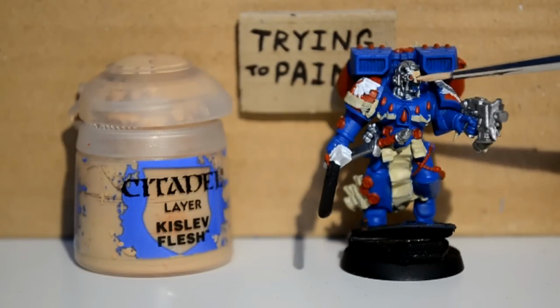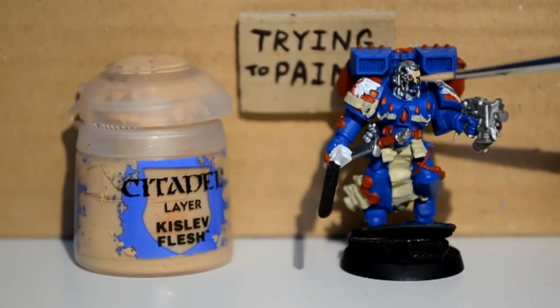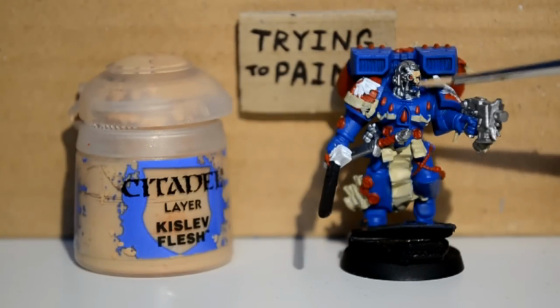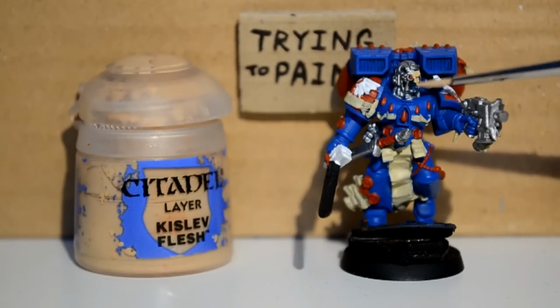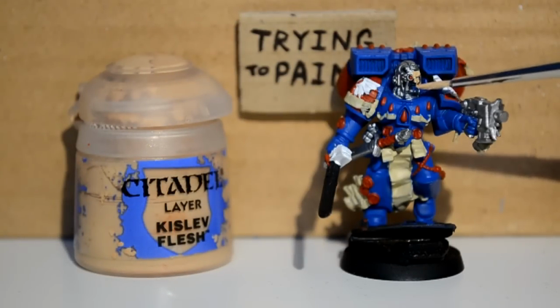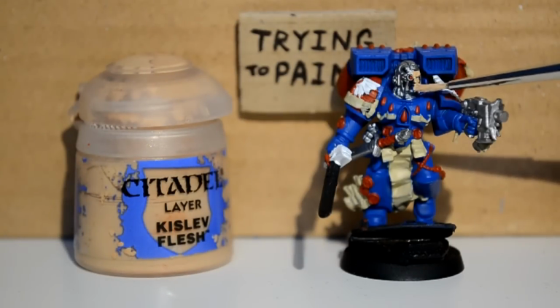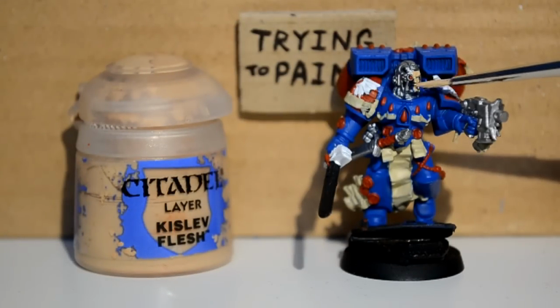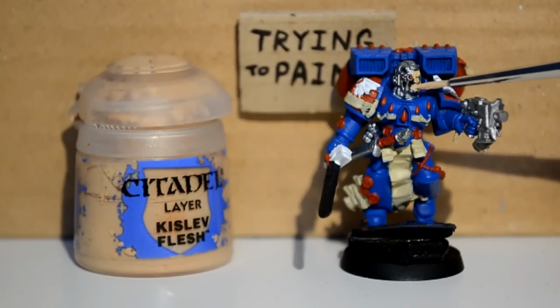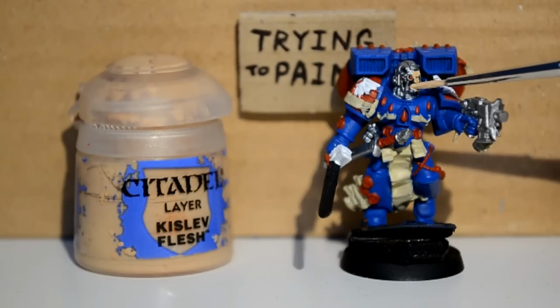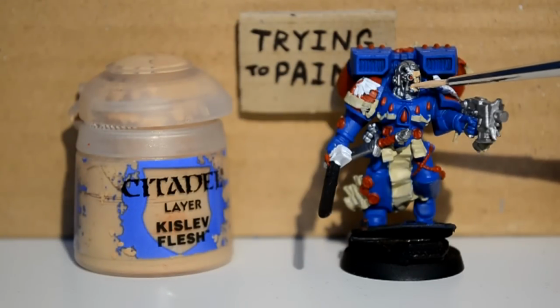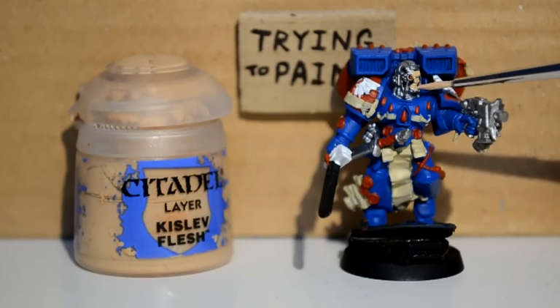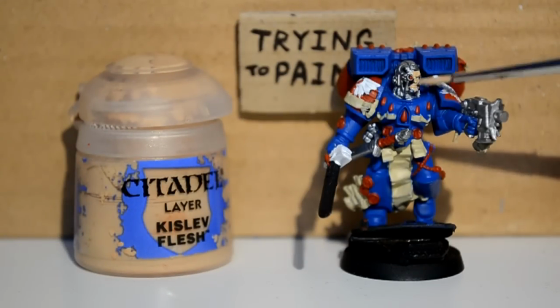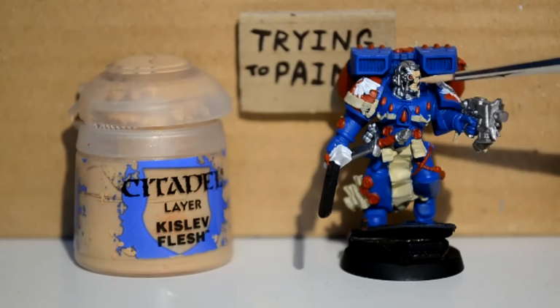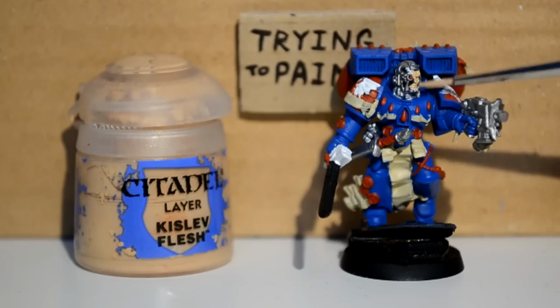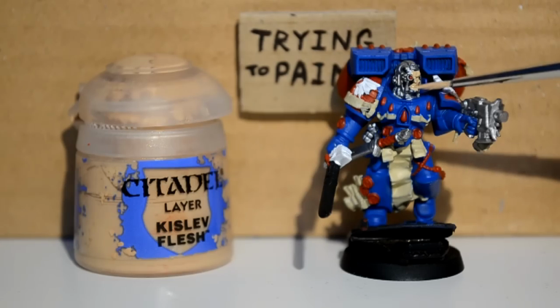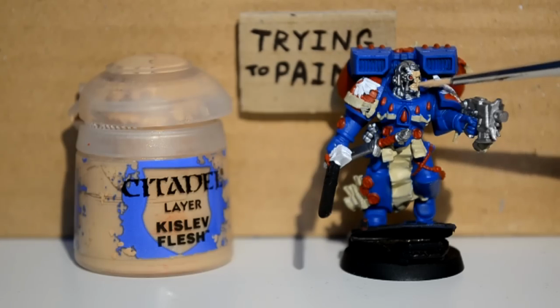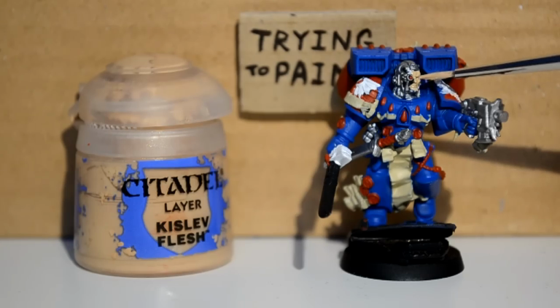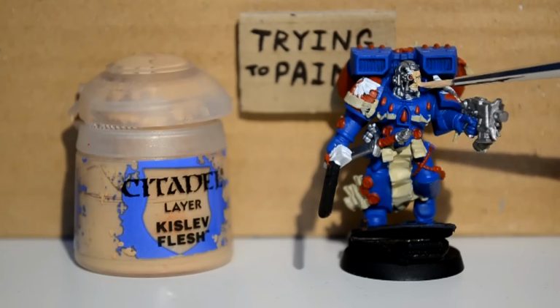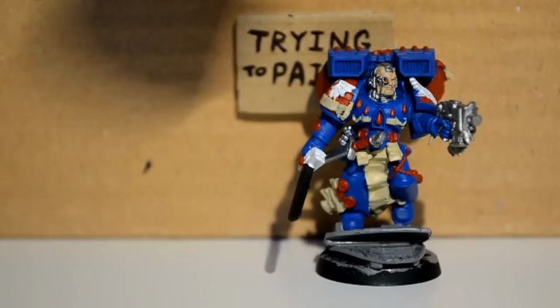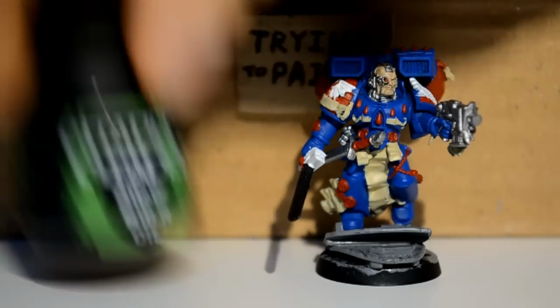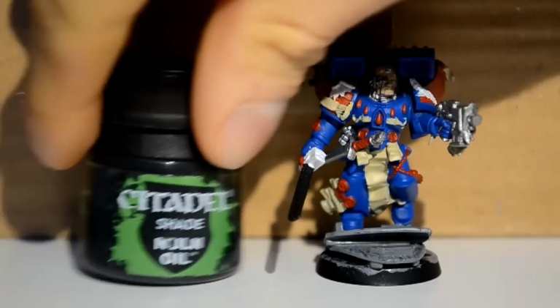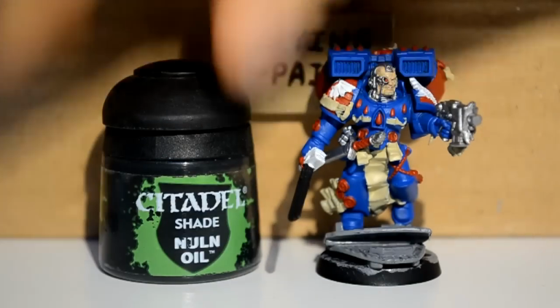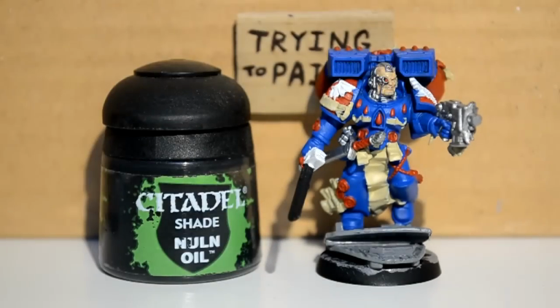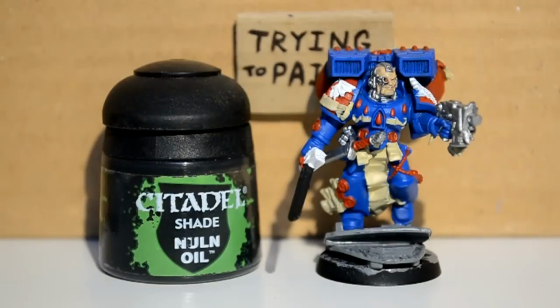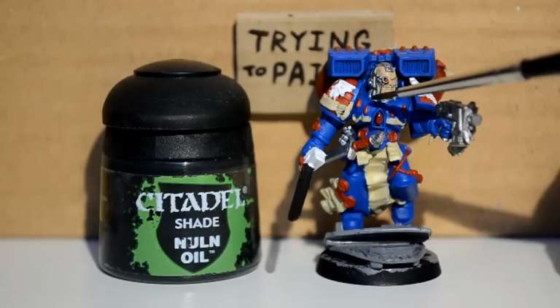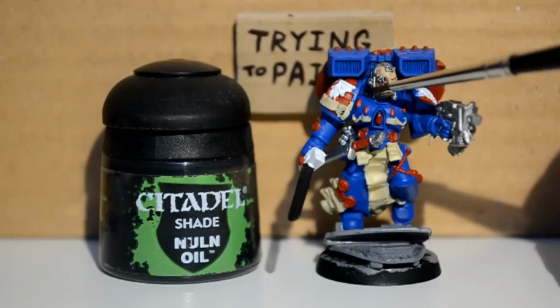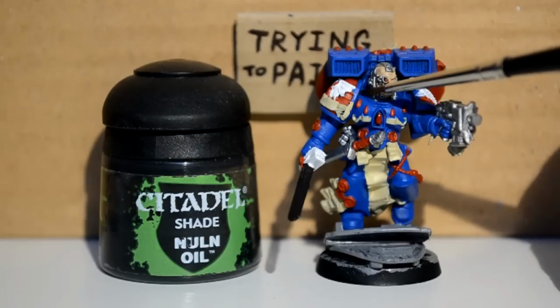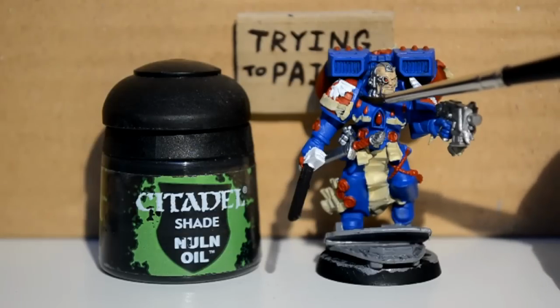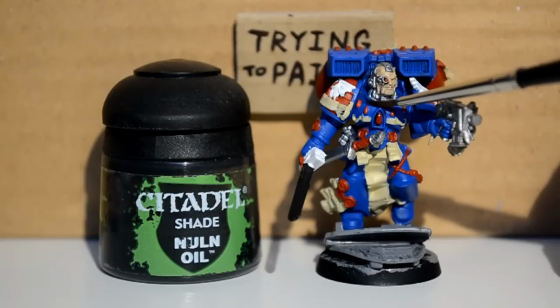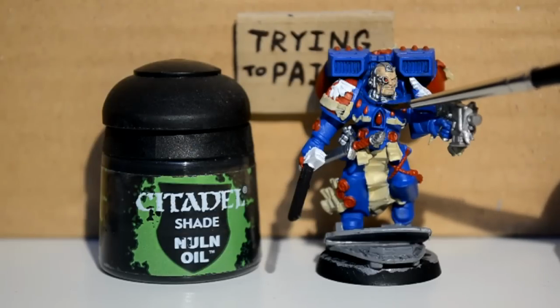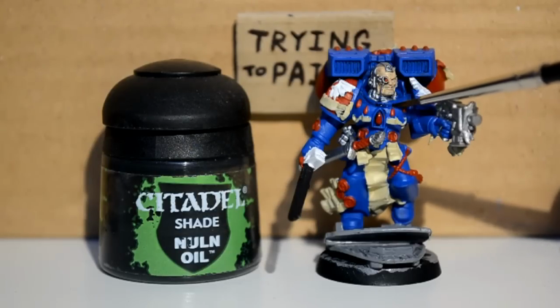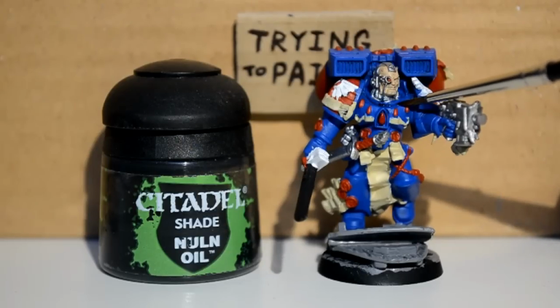Kislev Flesh, just picking out his face there. It's literally just a few dots, but it still took a couple of layers just to get it nice and even.